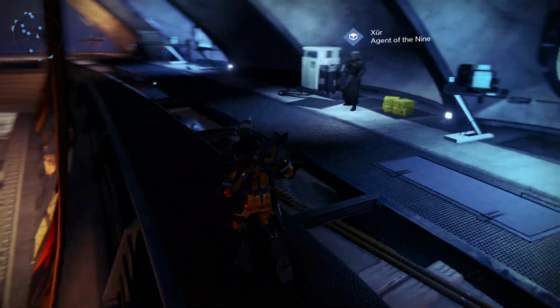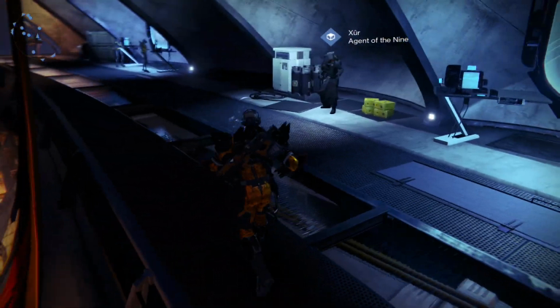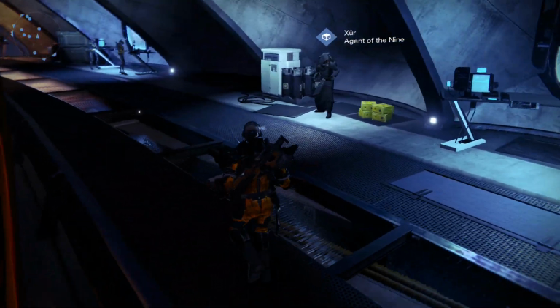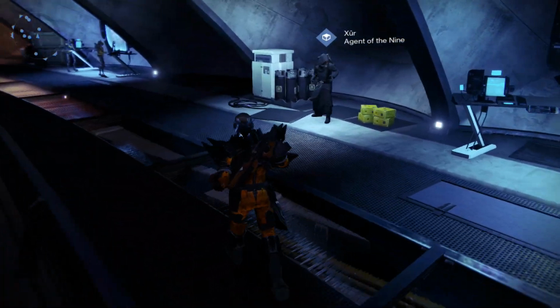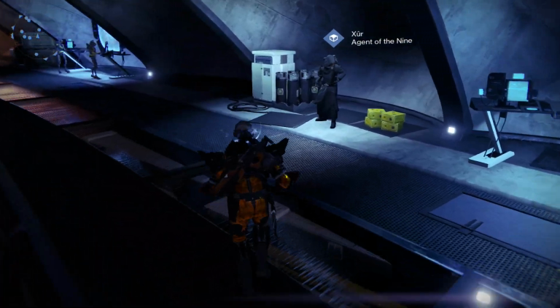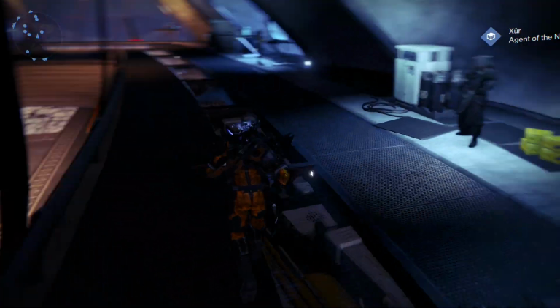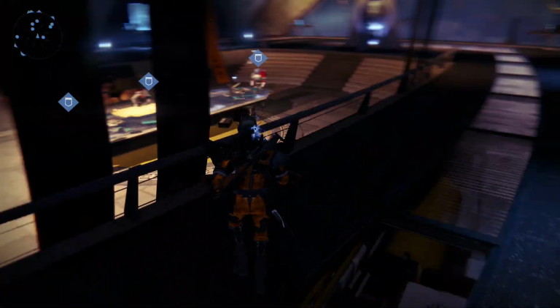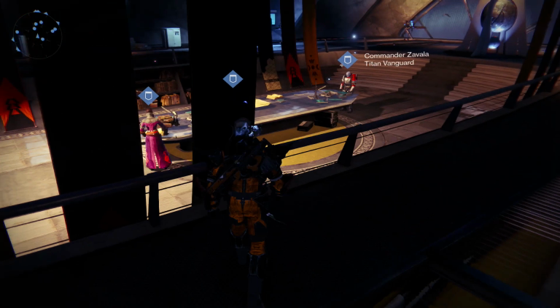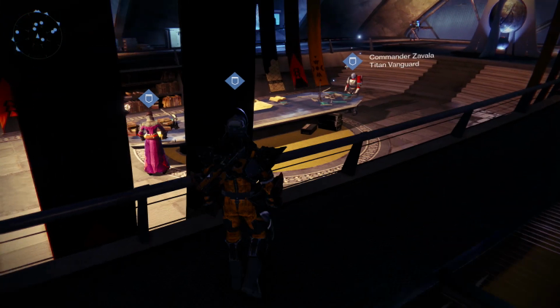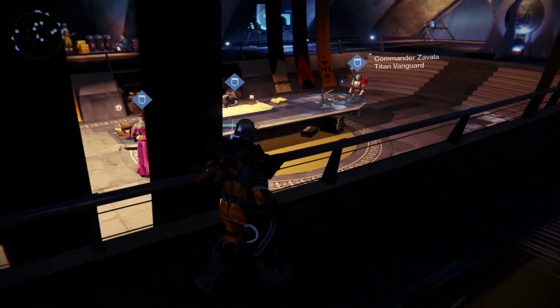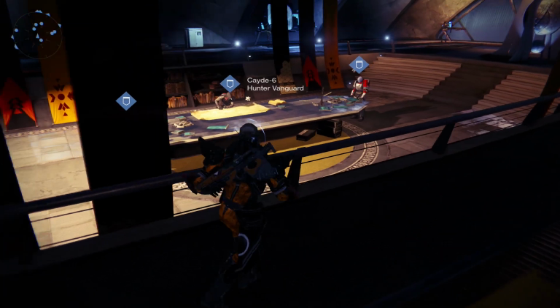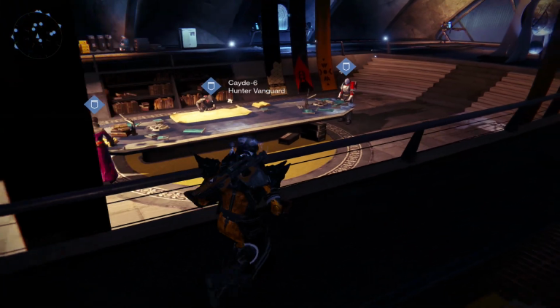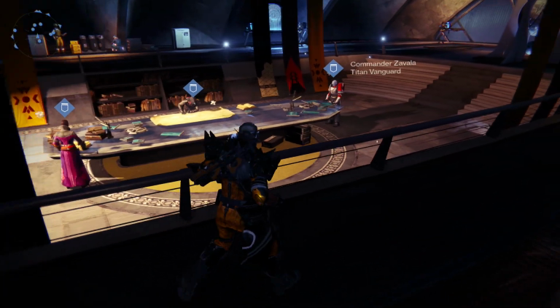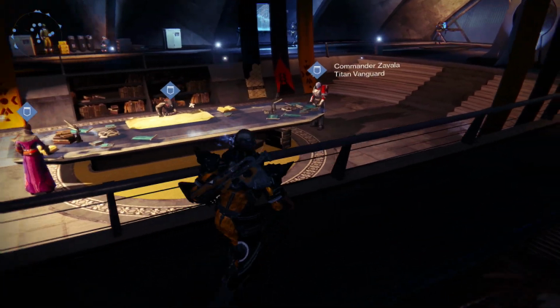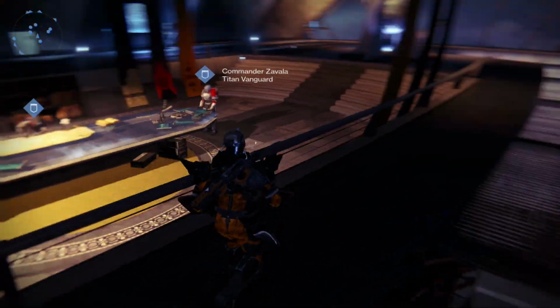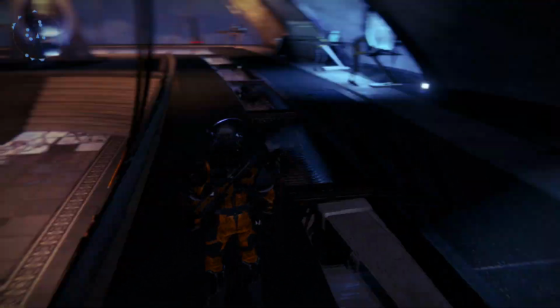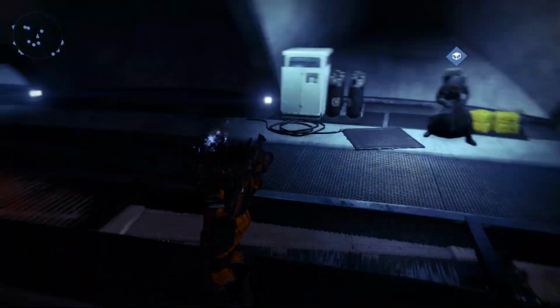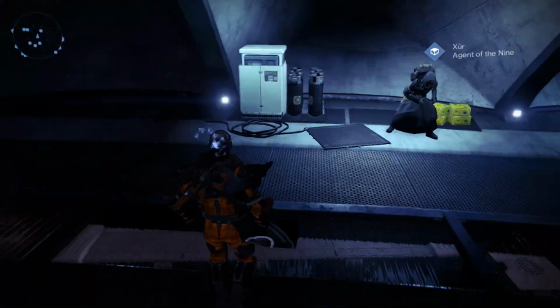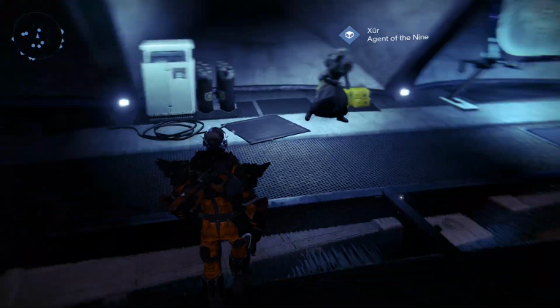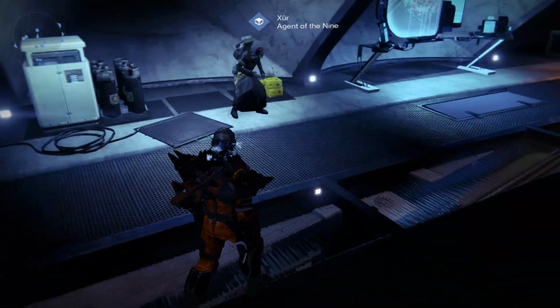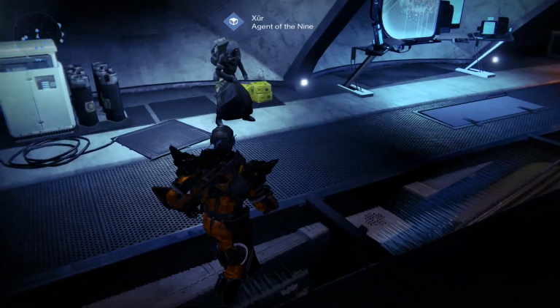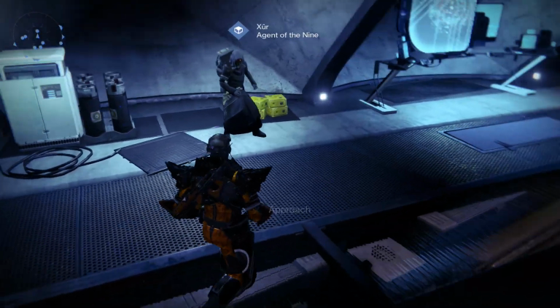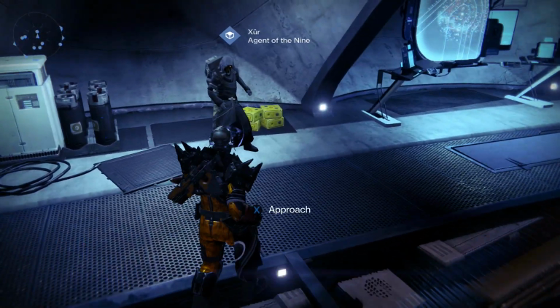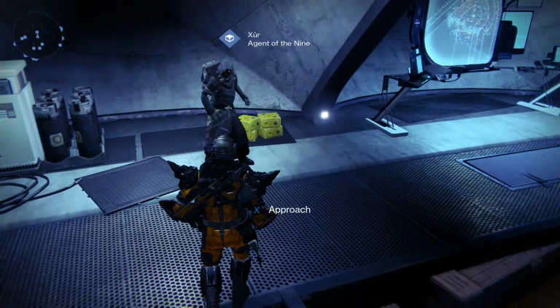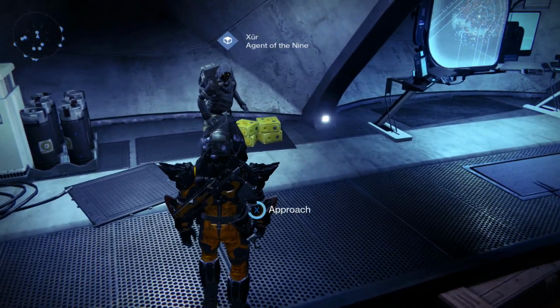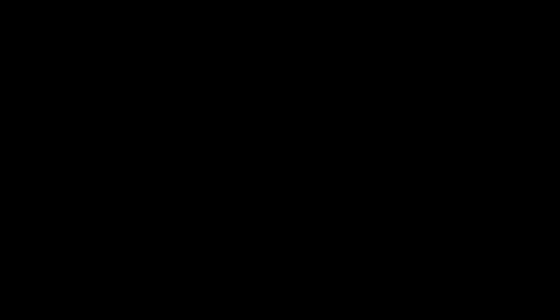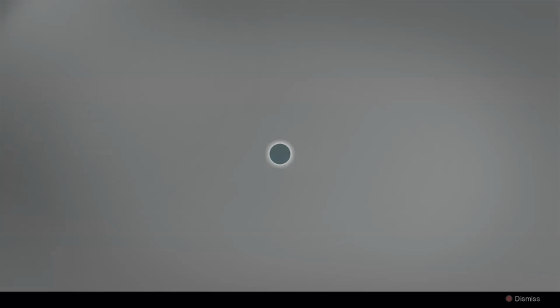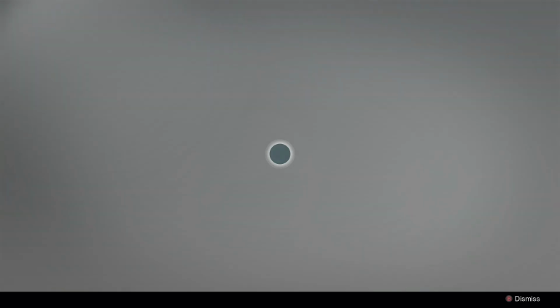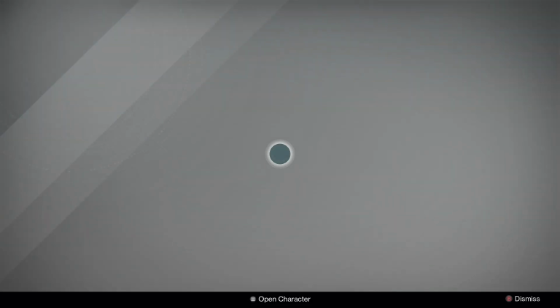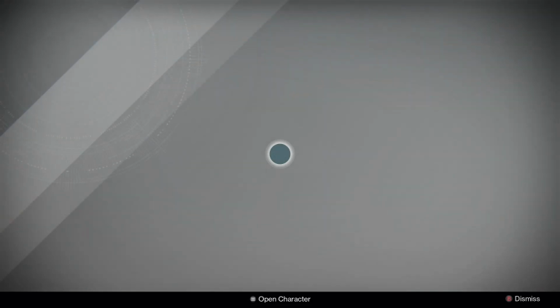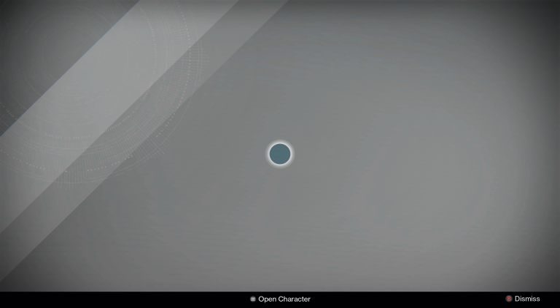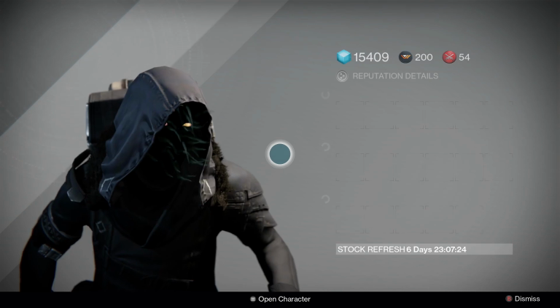Here he is, Xur, agent of the Nine. He is right near the Vanguards this week. Let's have a chat to him and see what he has for sale.